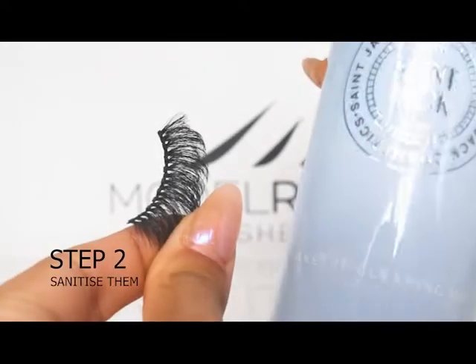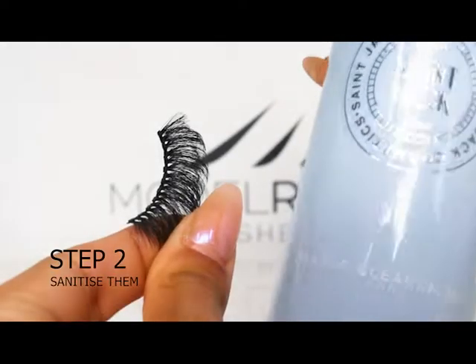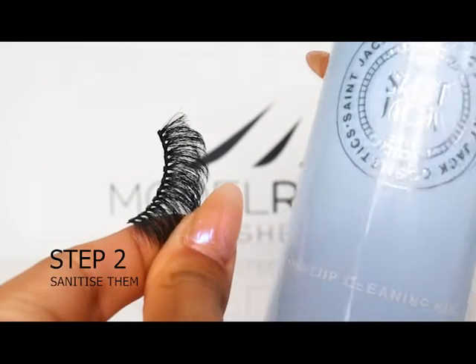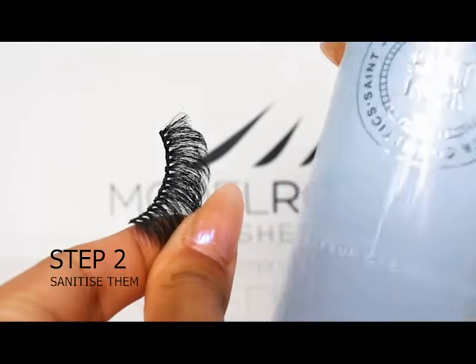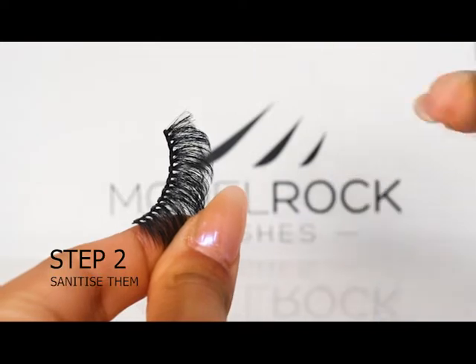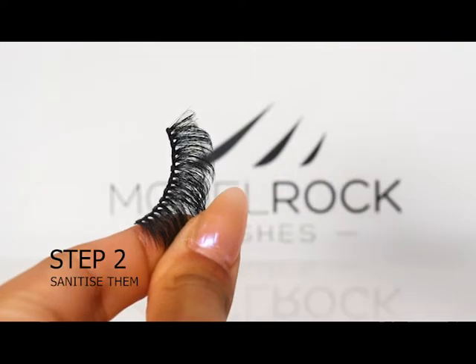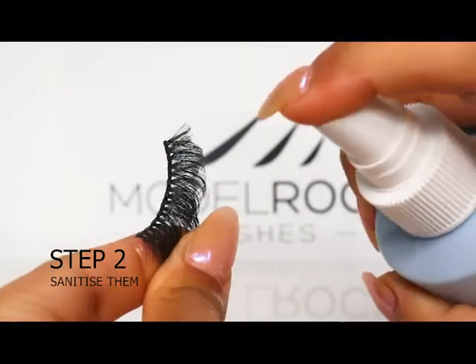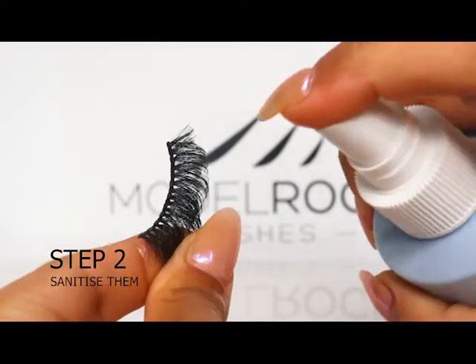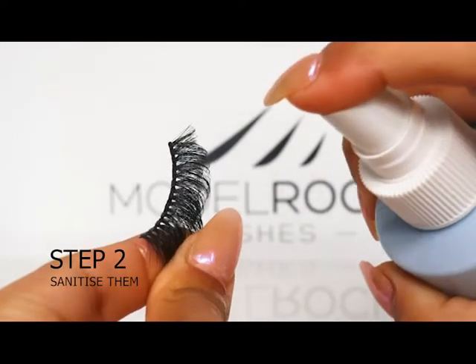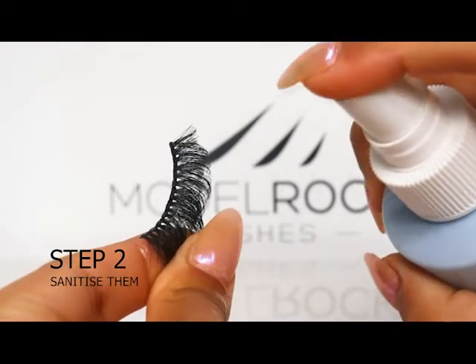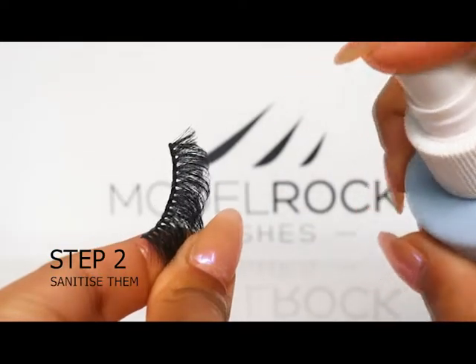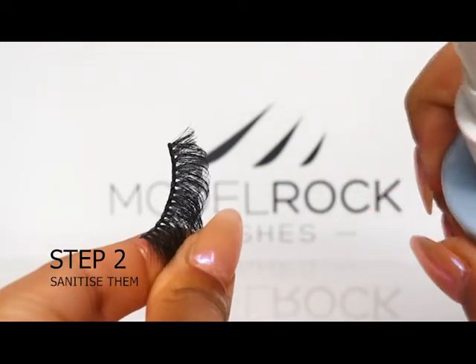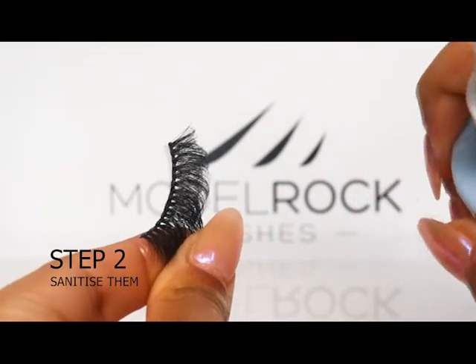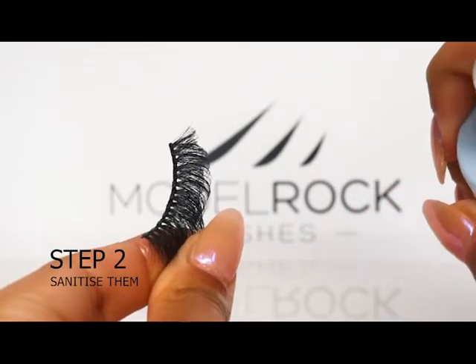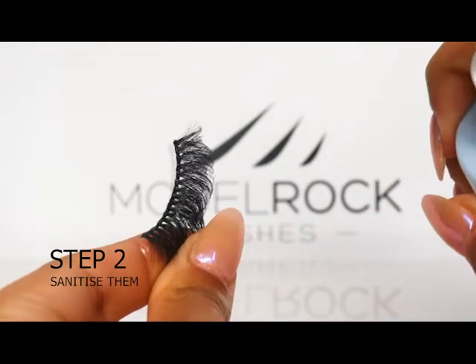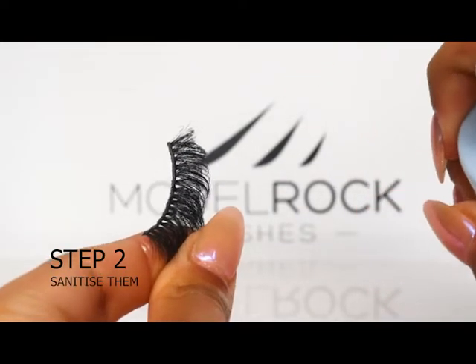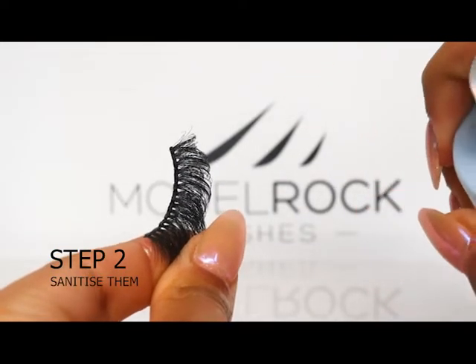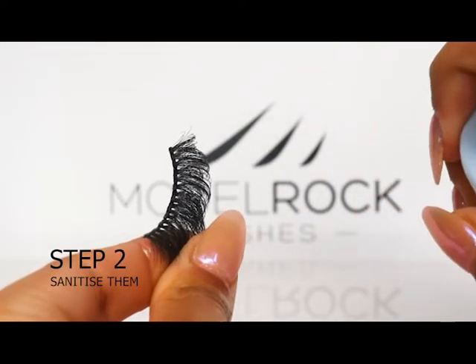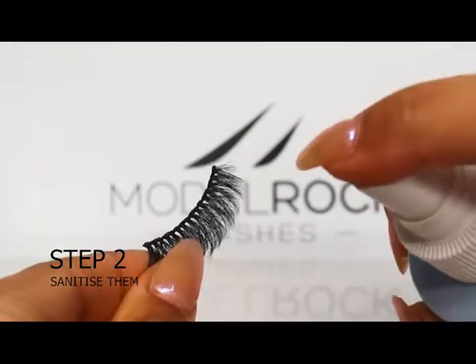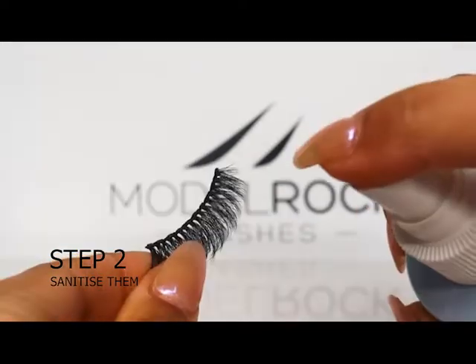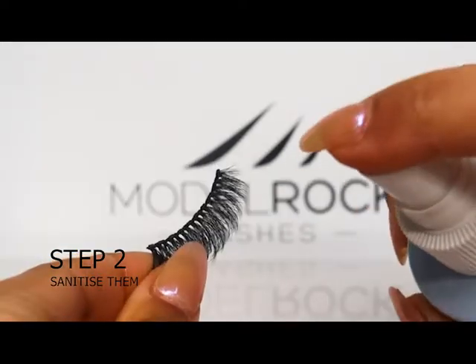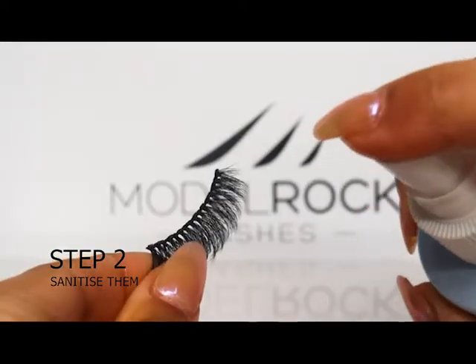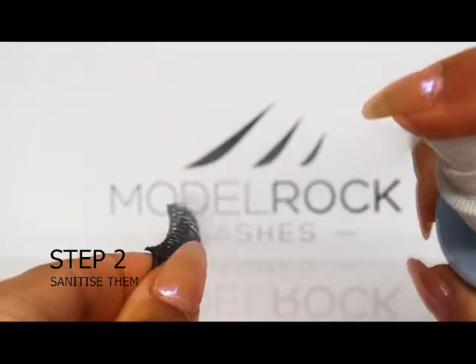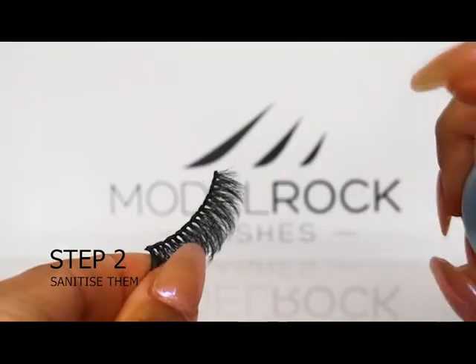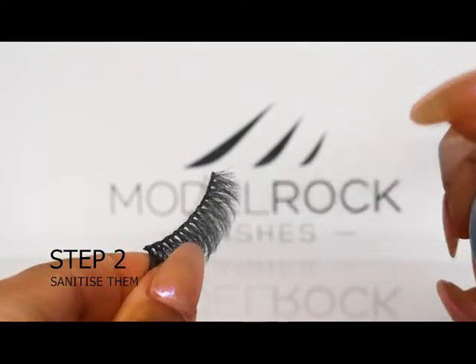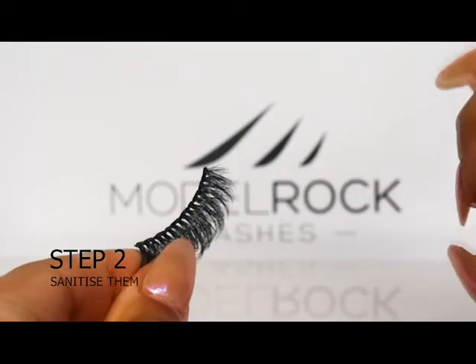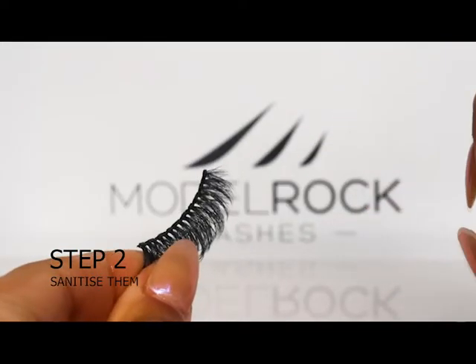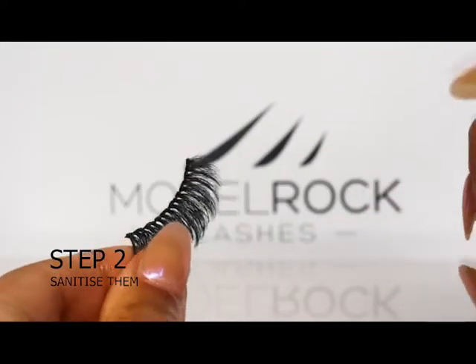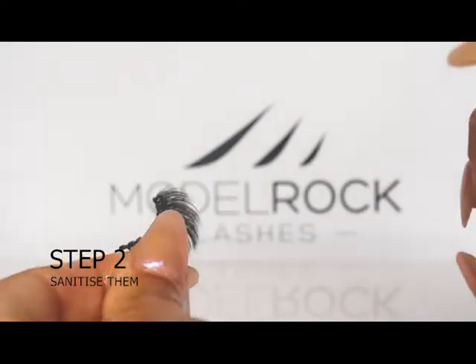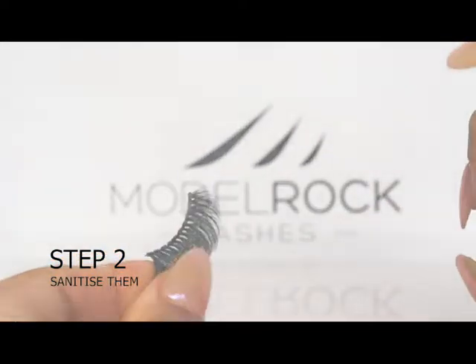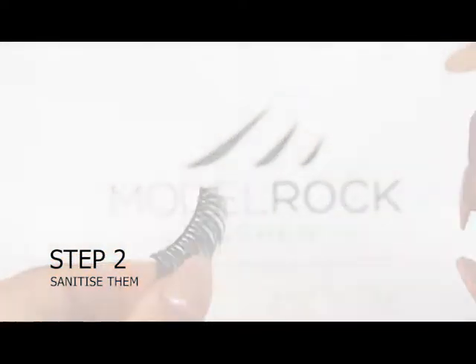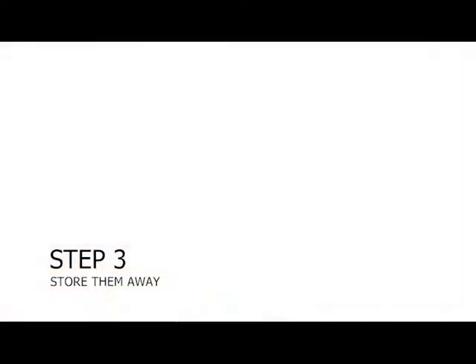Step two is to sanitize them. Give your lashes a light mist with the sanitizing spray.